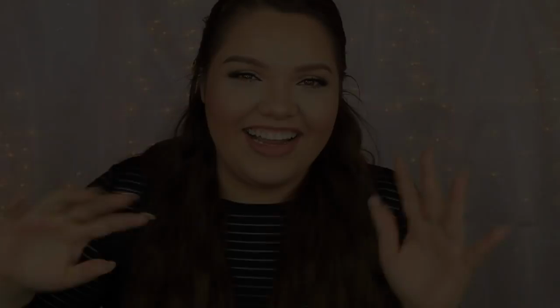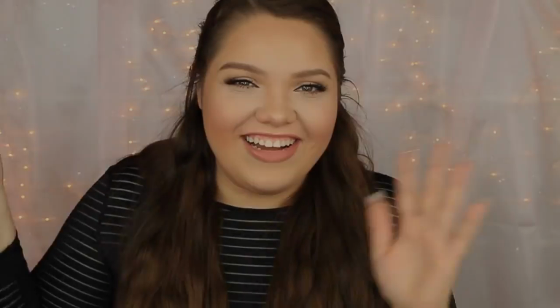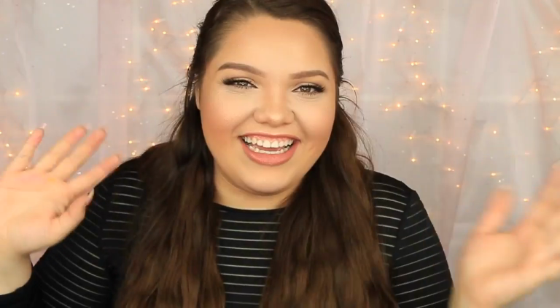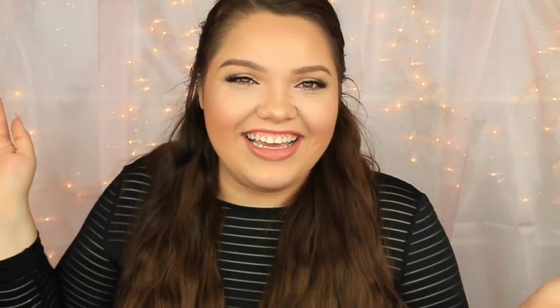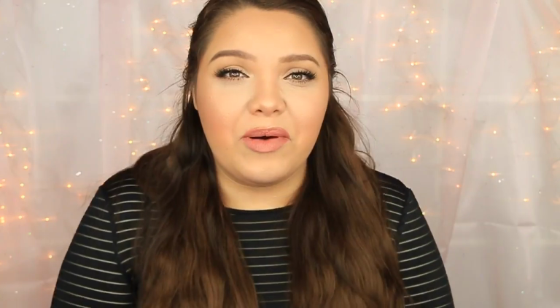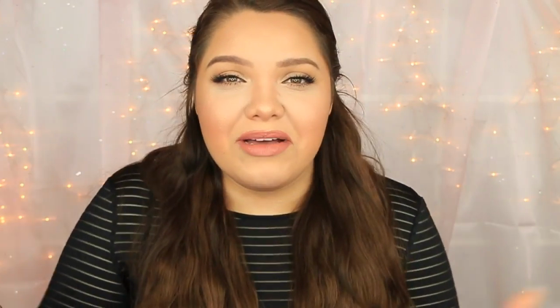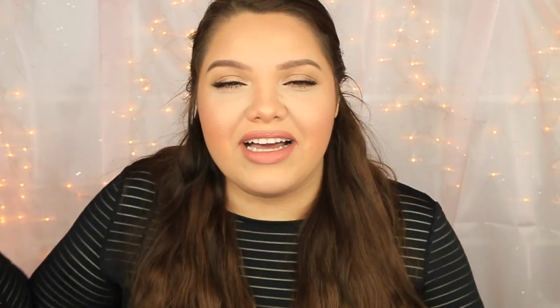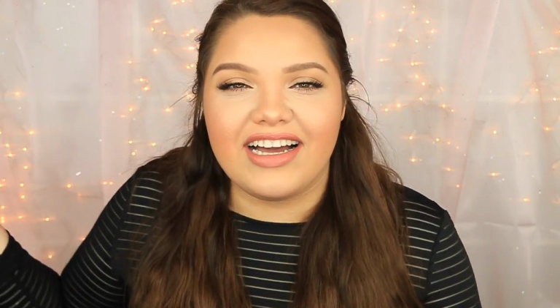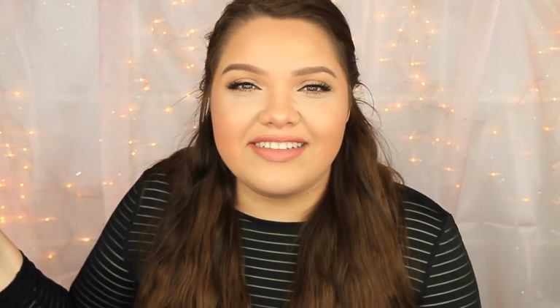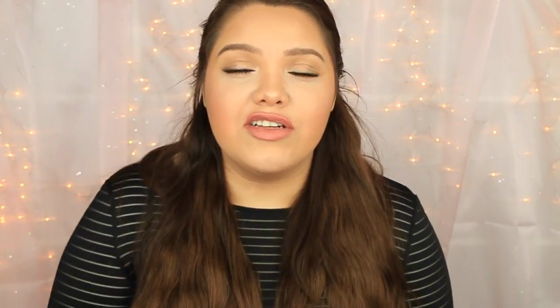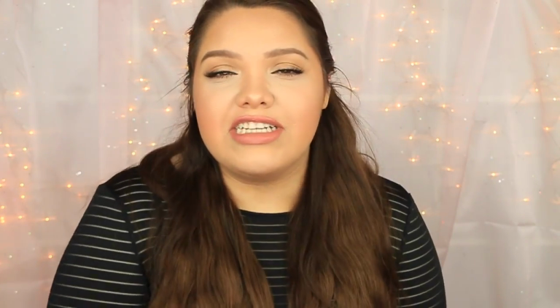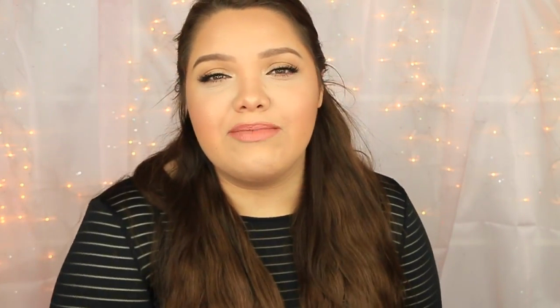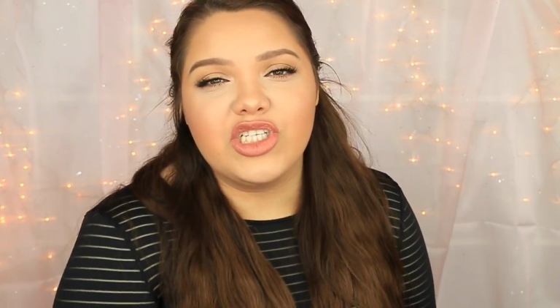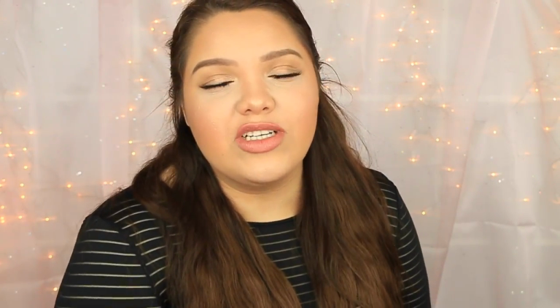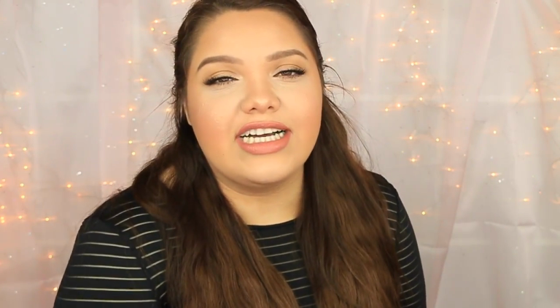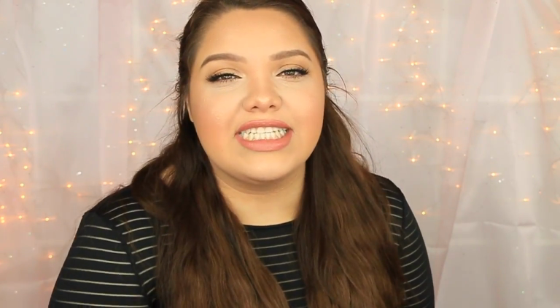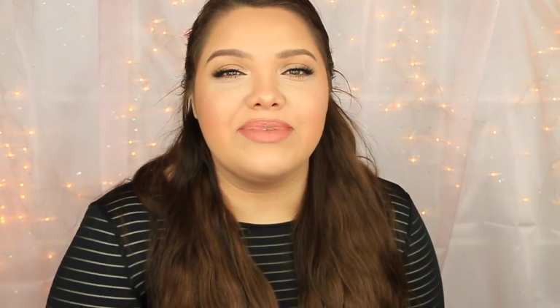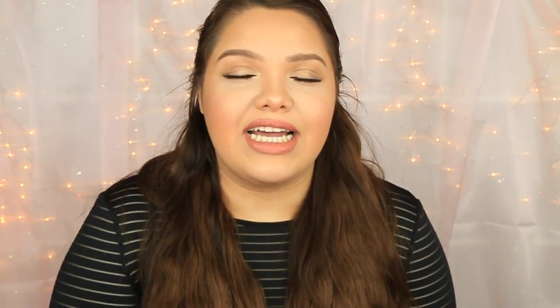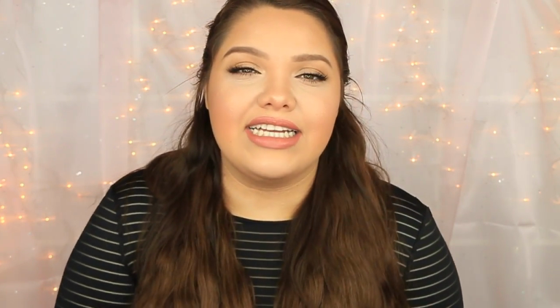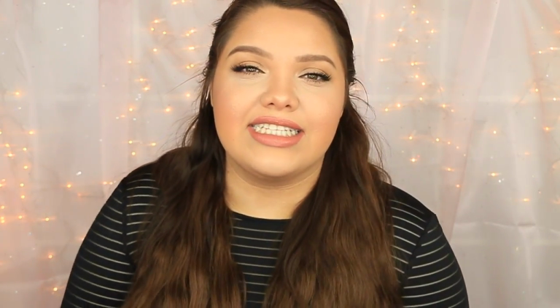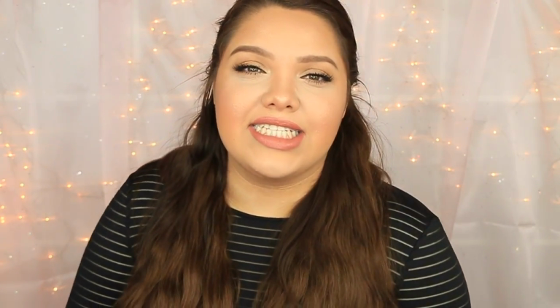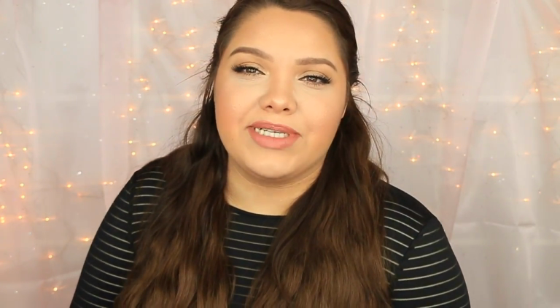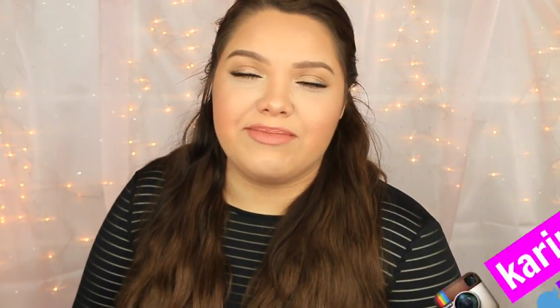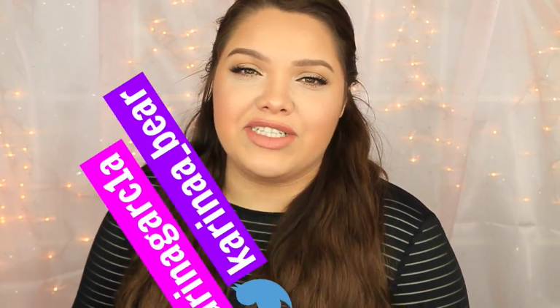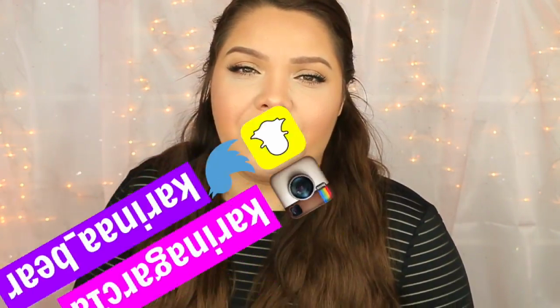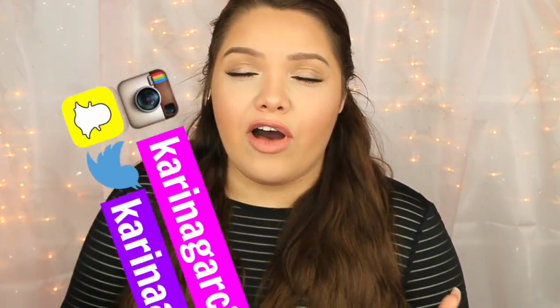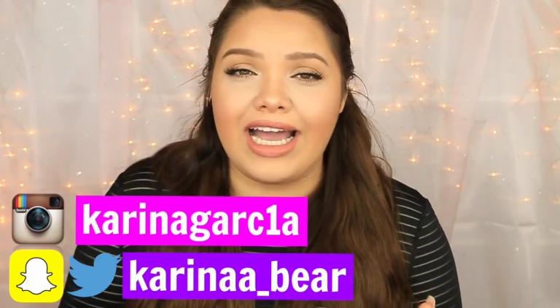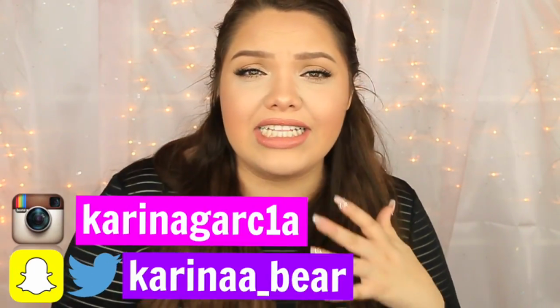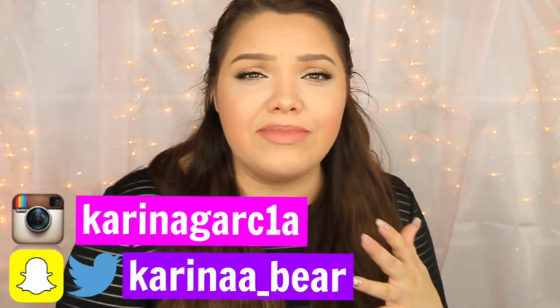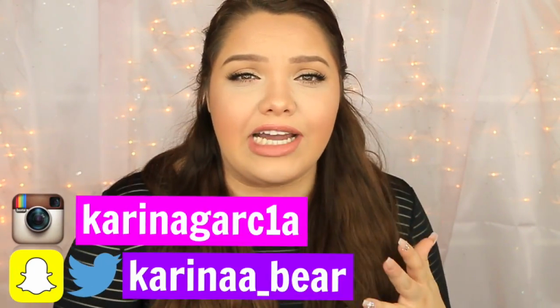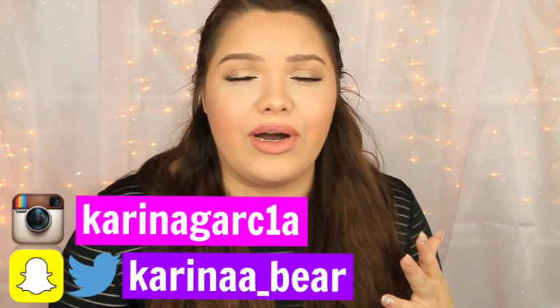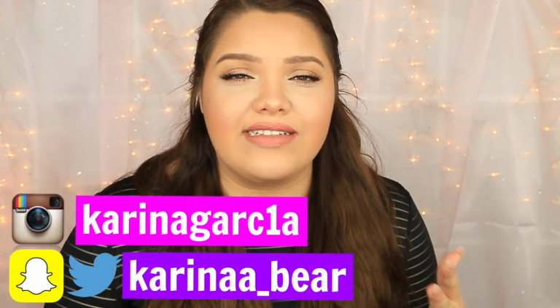Hey girl hey! Welcome back guys! So today I'm going to show you guys some science experiments for fall and some DIYs.